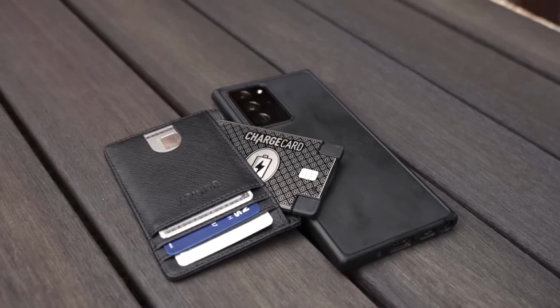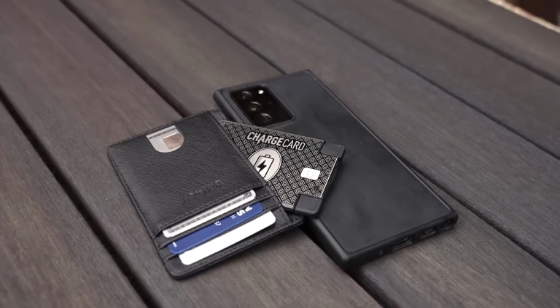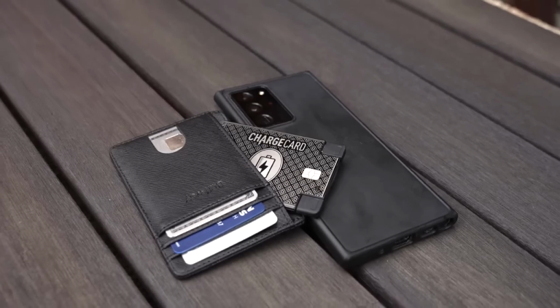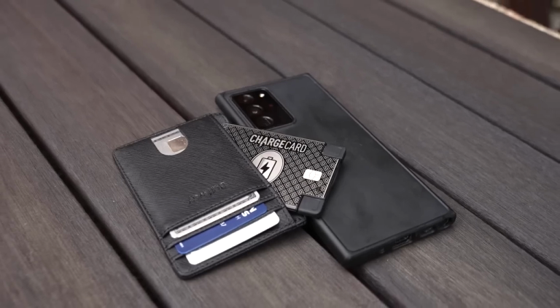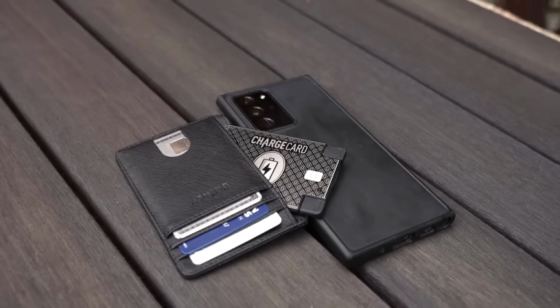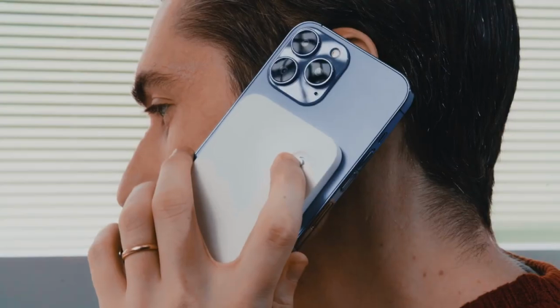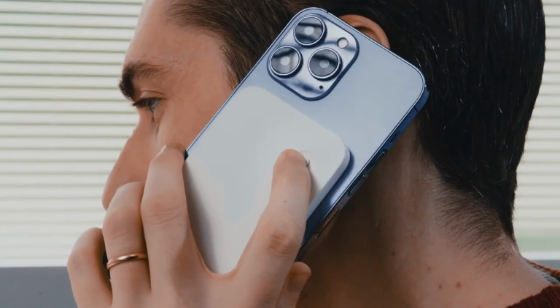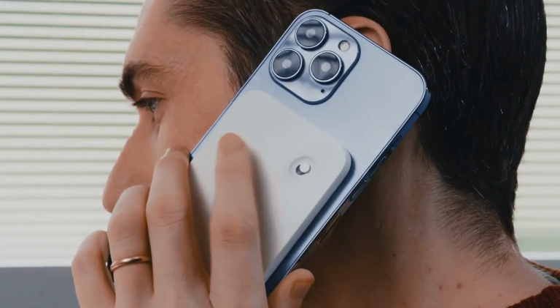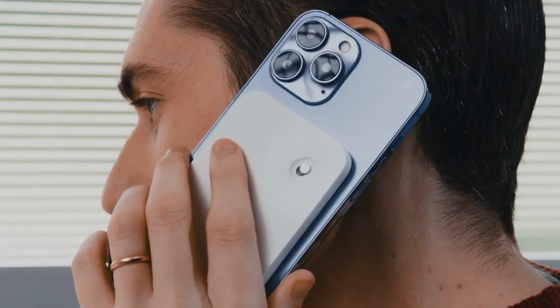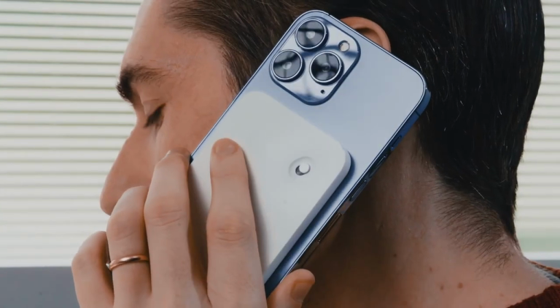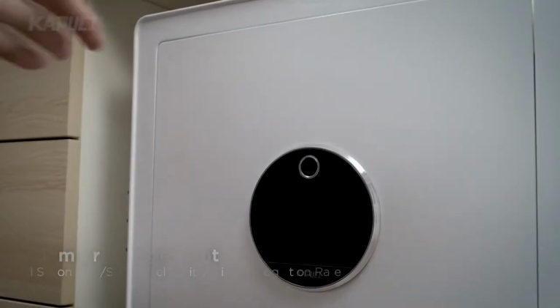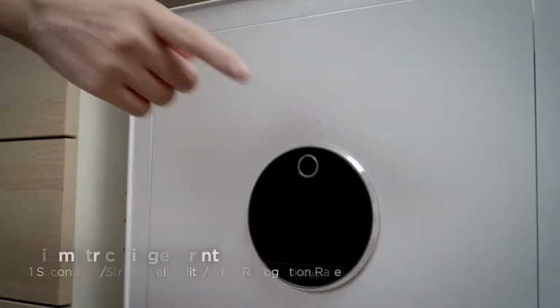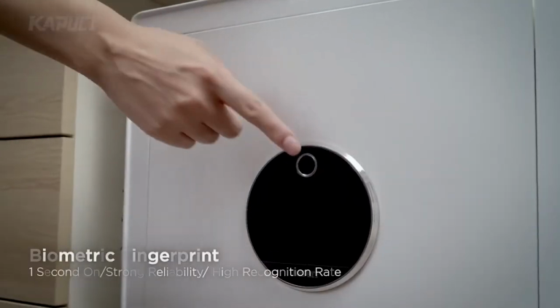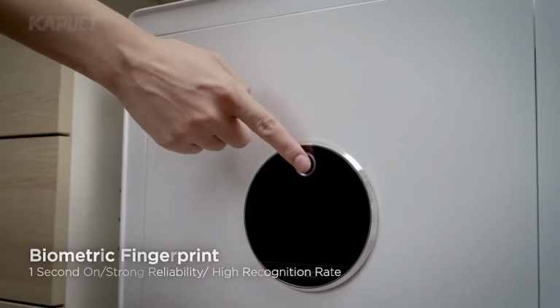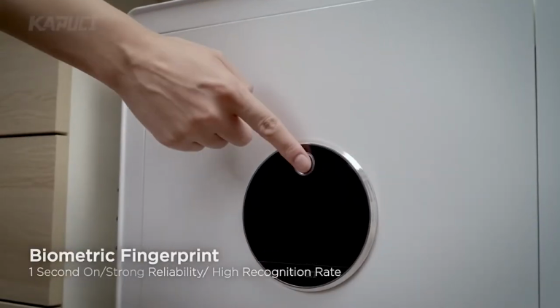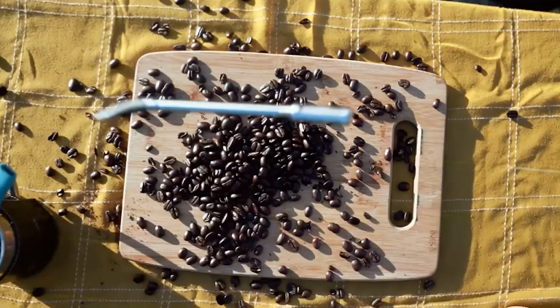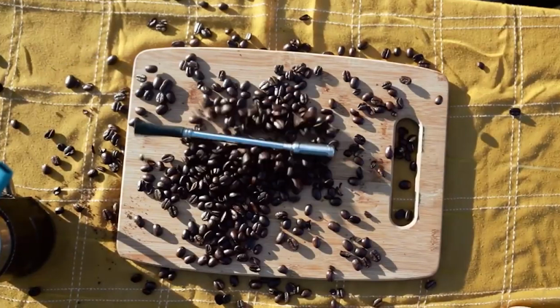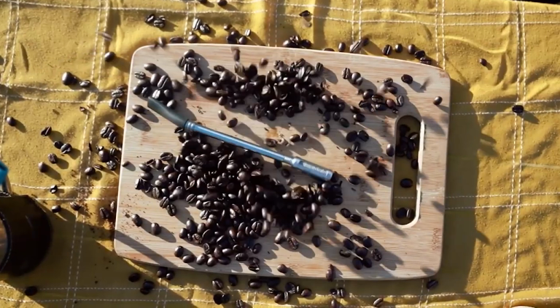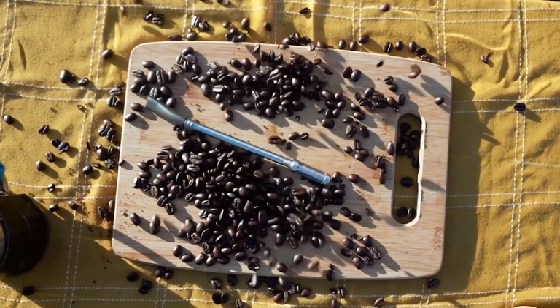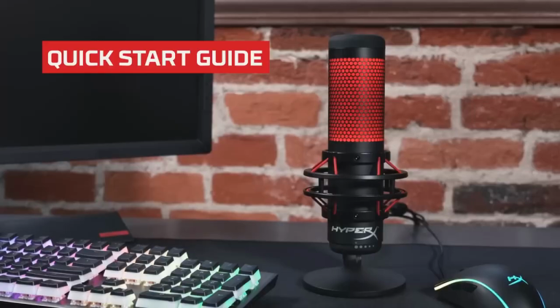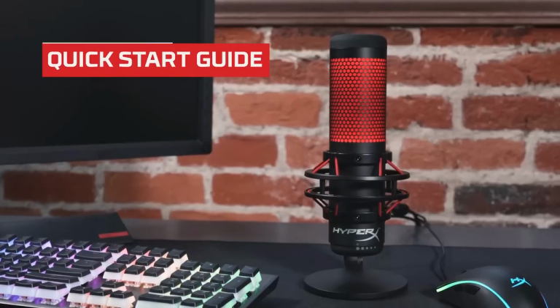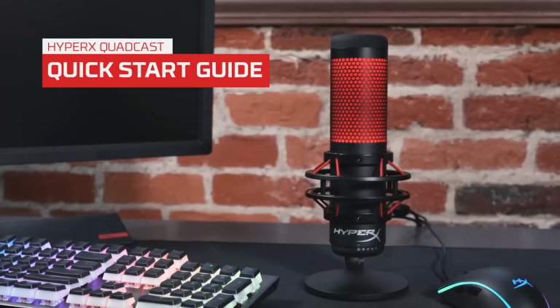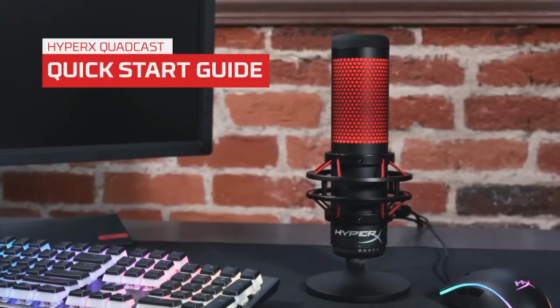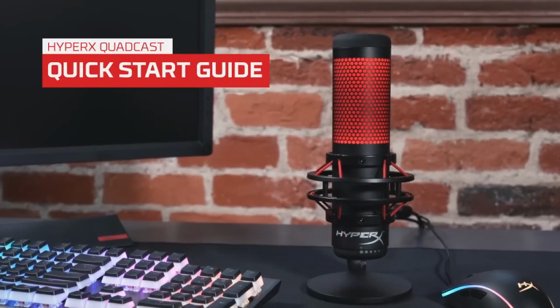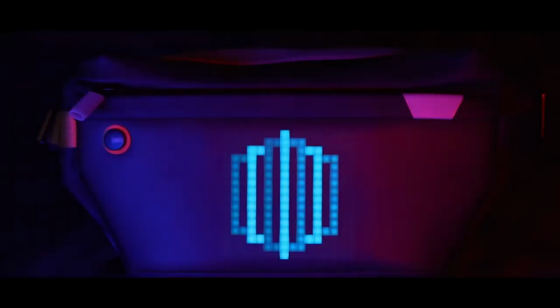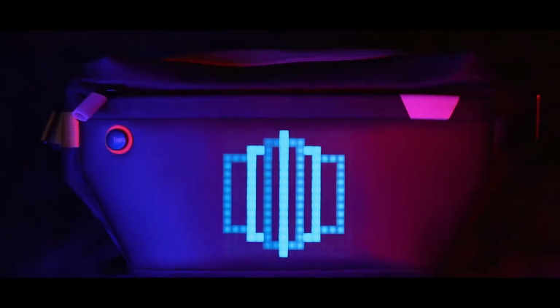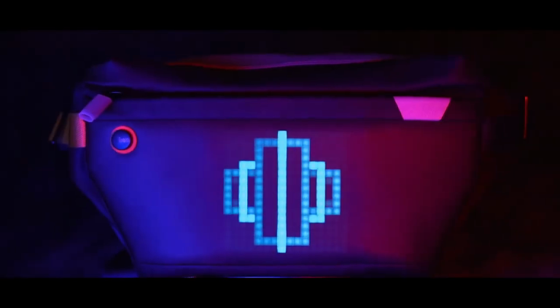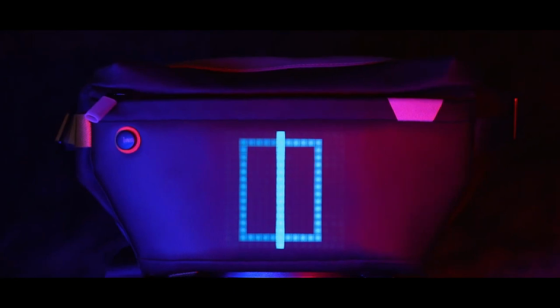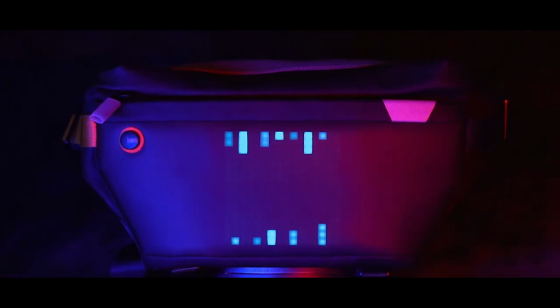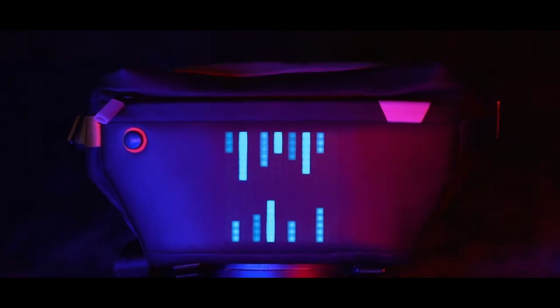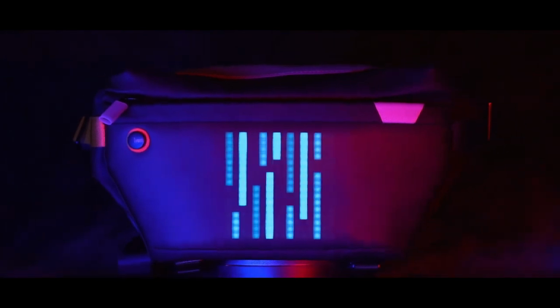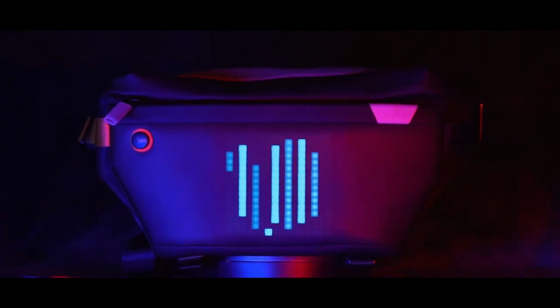Hey guys, we are back with some new cool gadgets from Amazon. So keep watching, let's get it on!